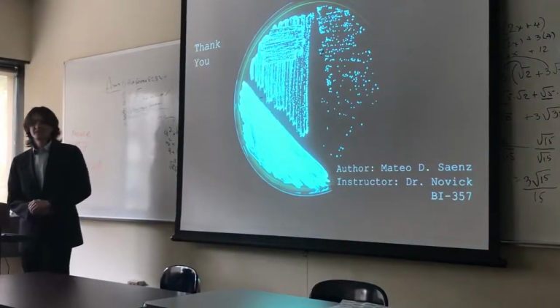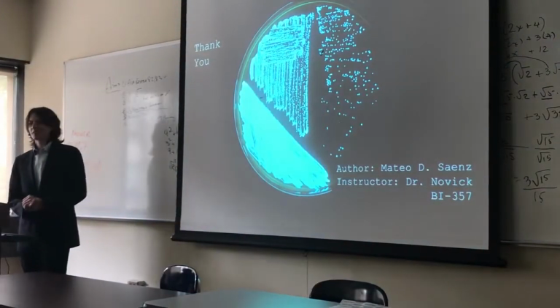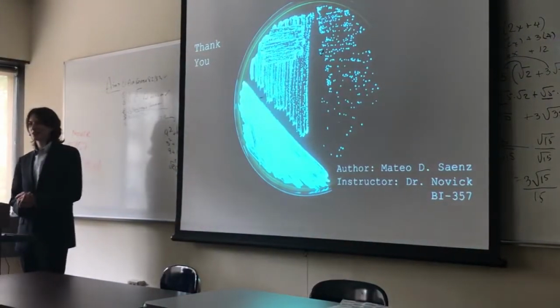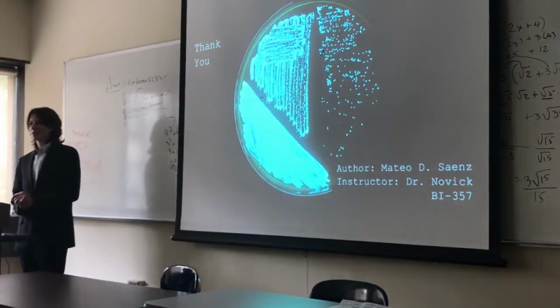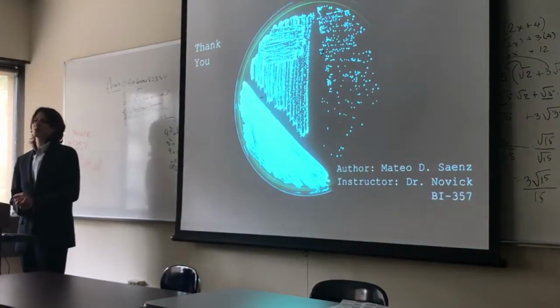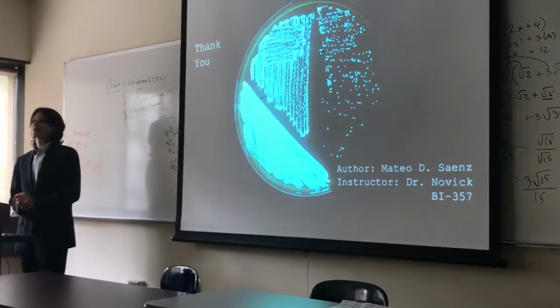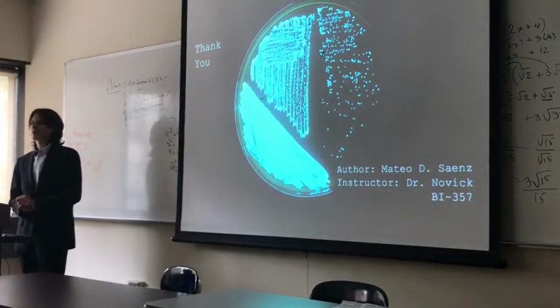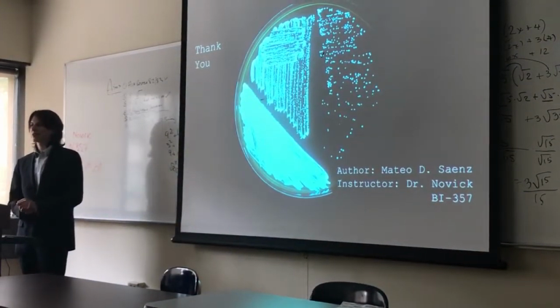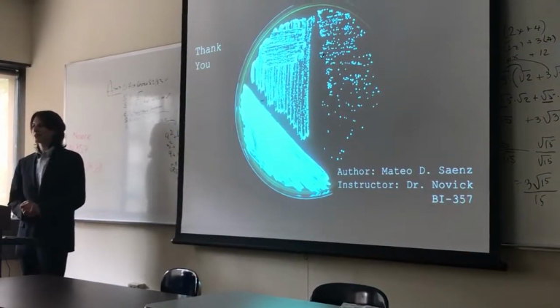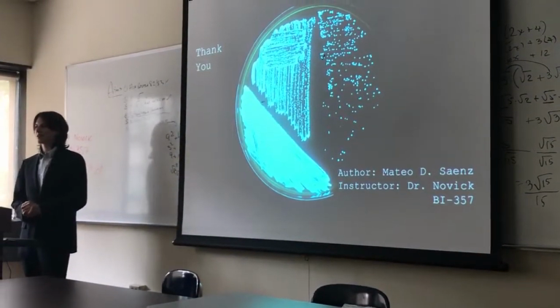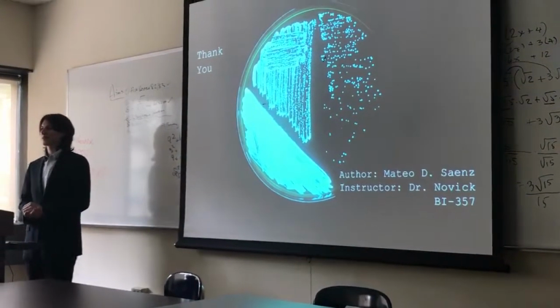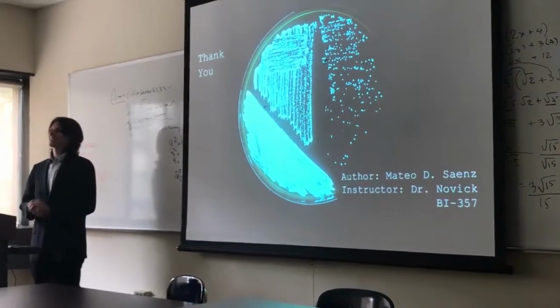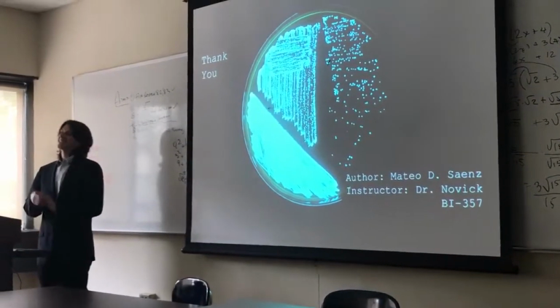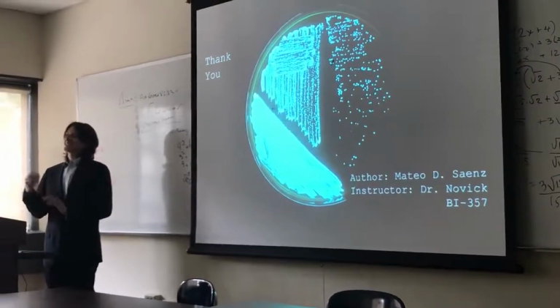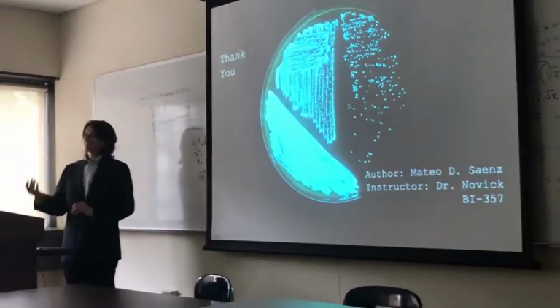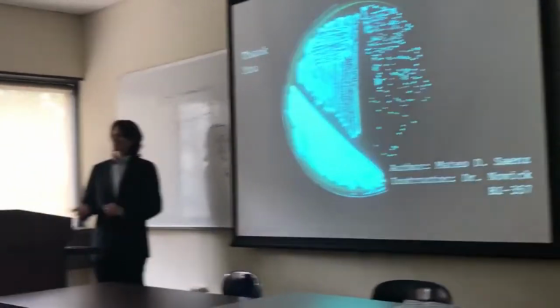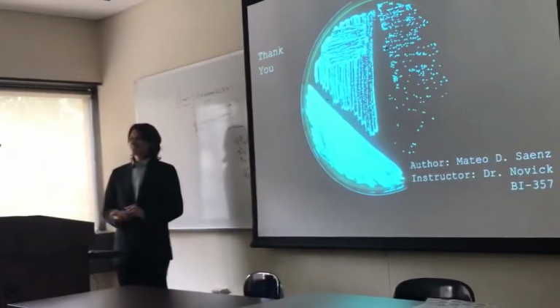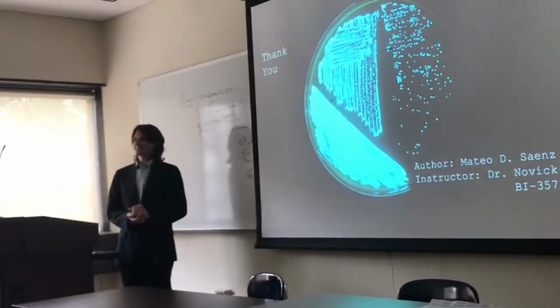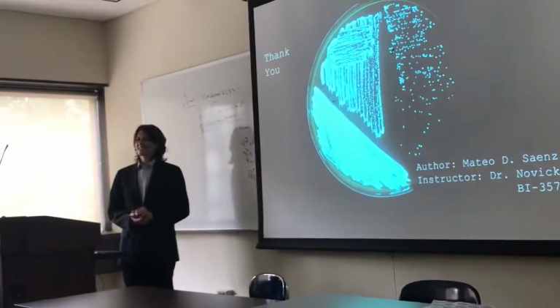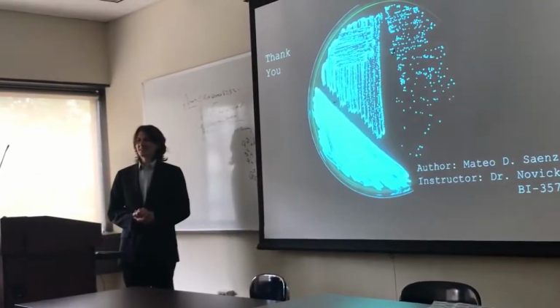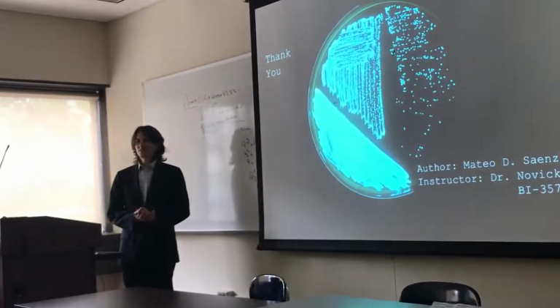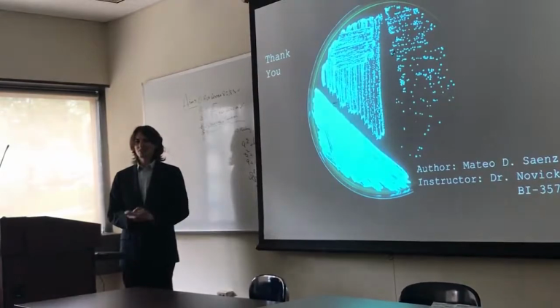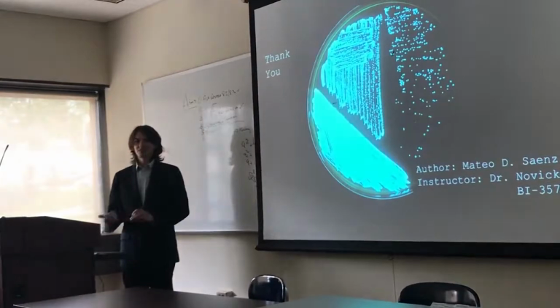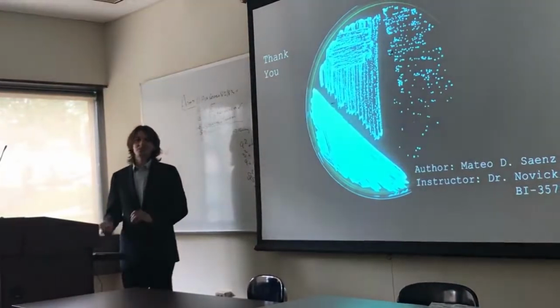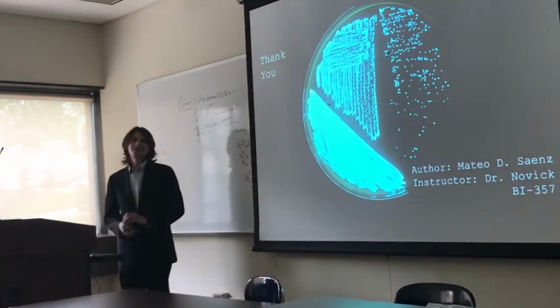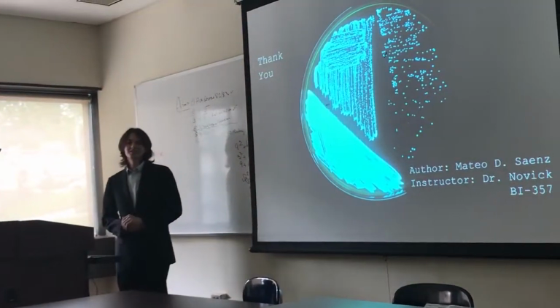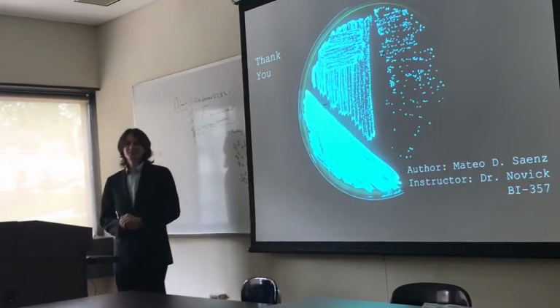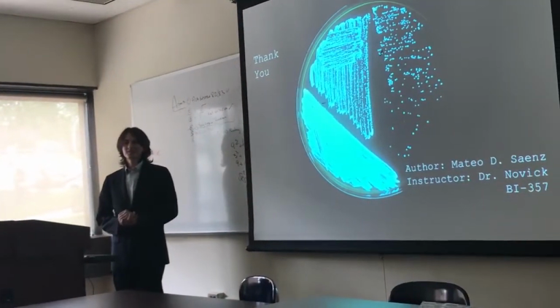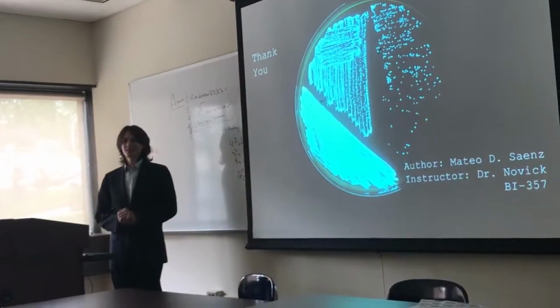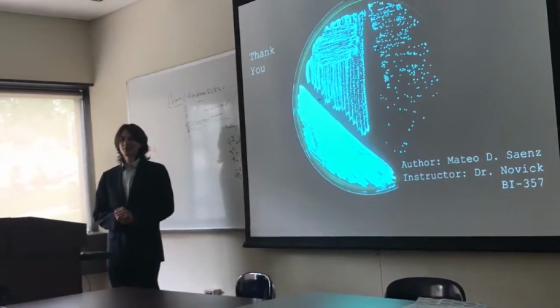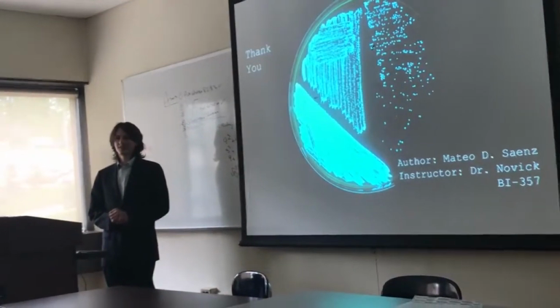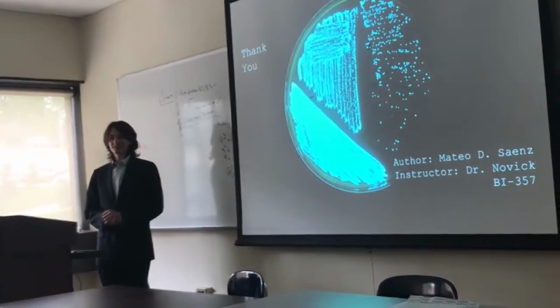Thank you so much, Professor Novick, for this class, and thank you everyone for being here with us.